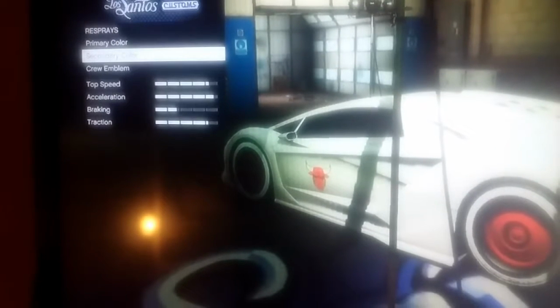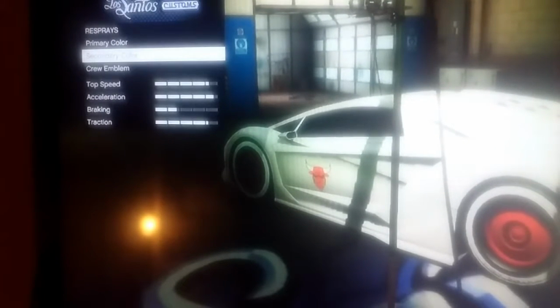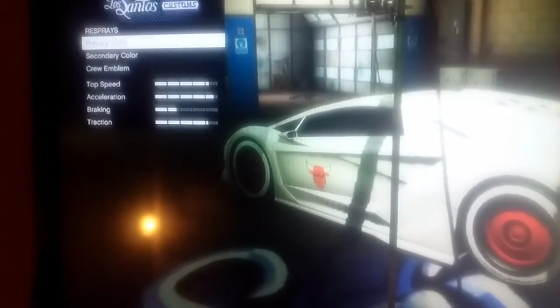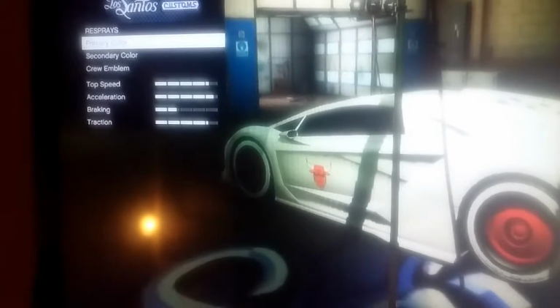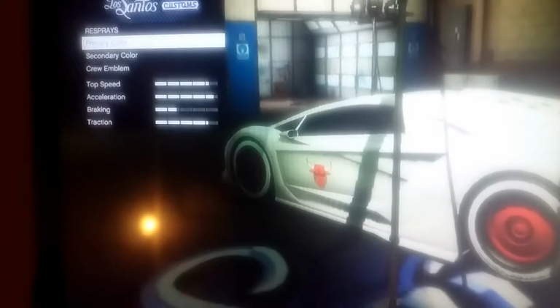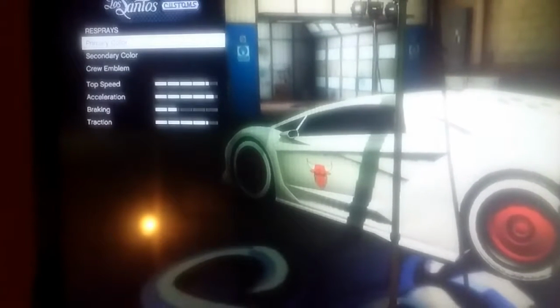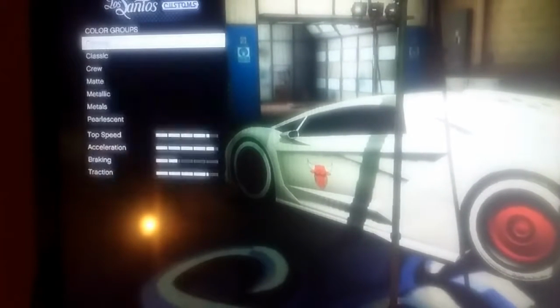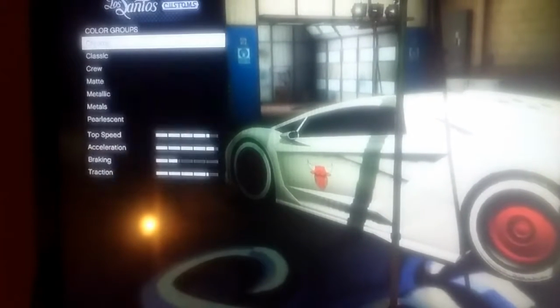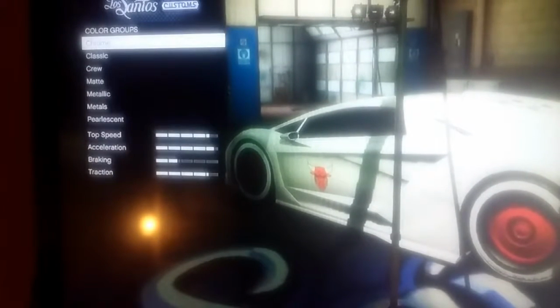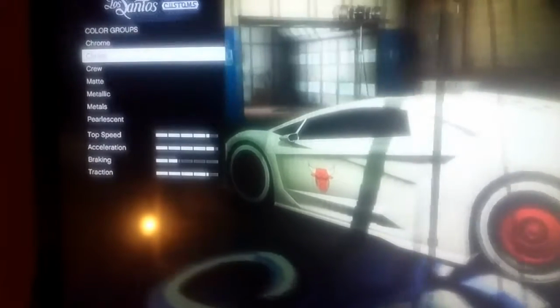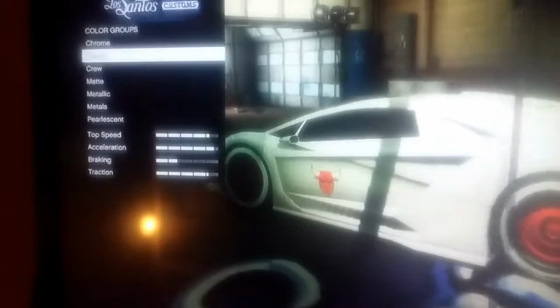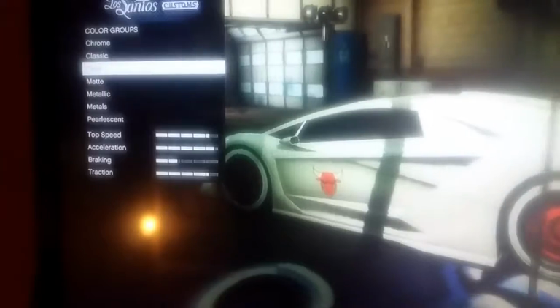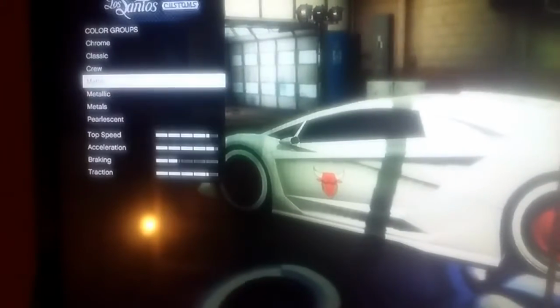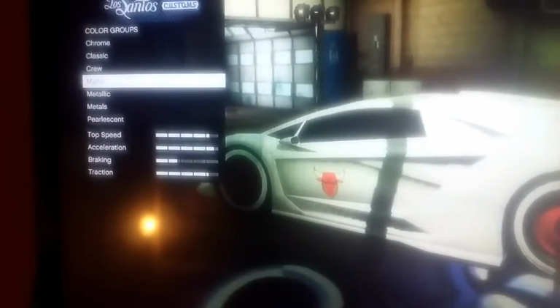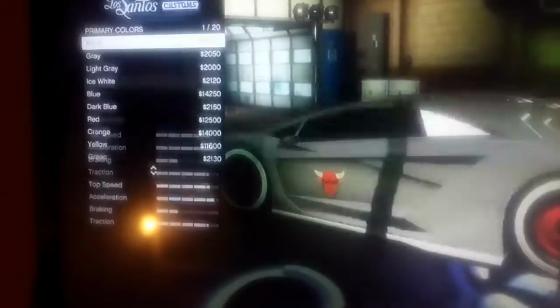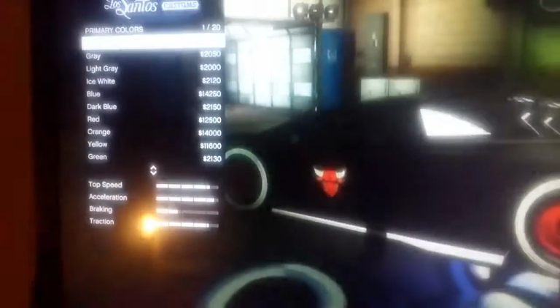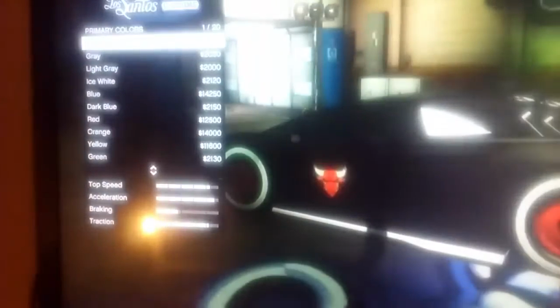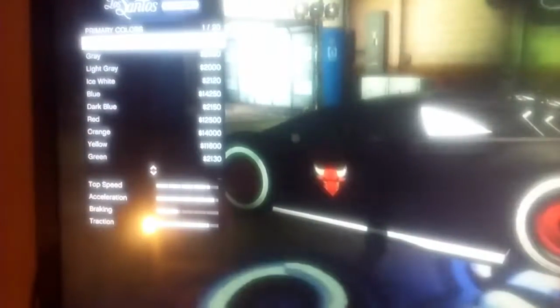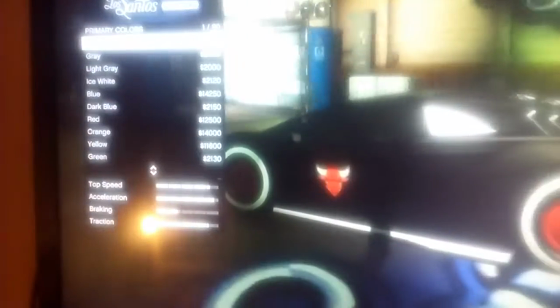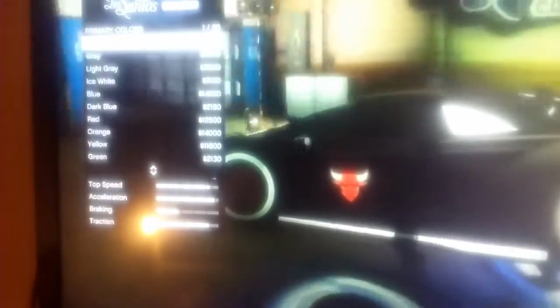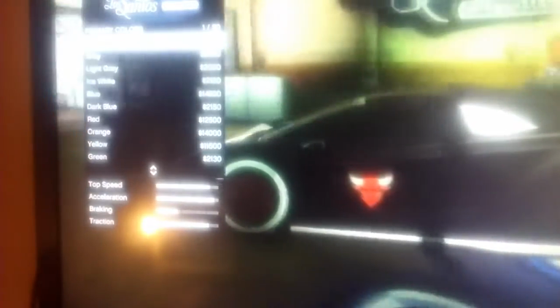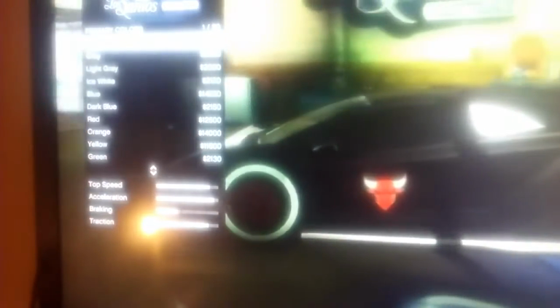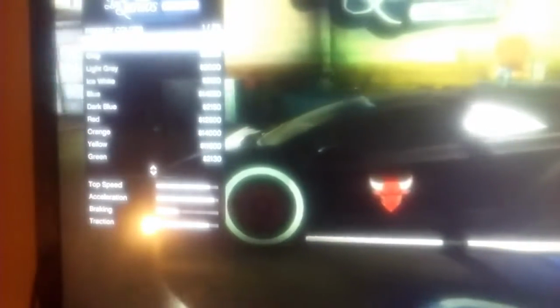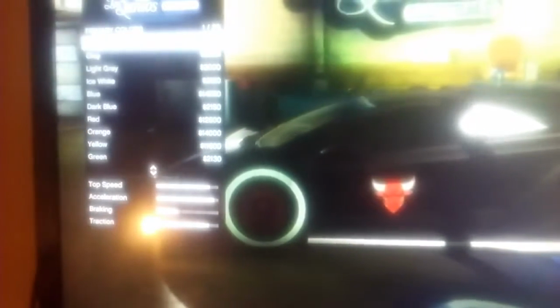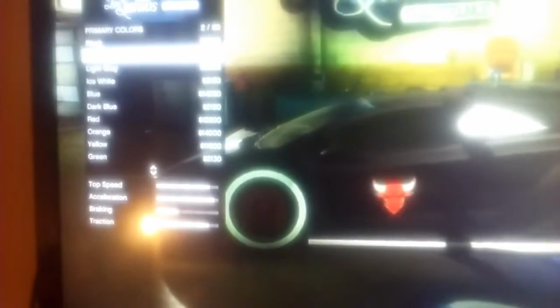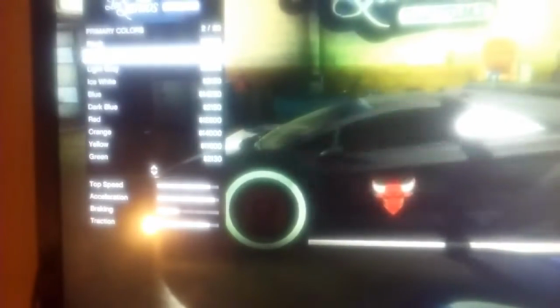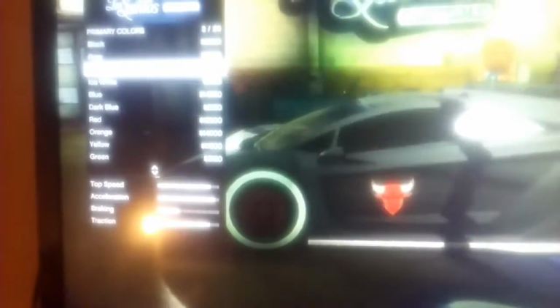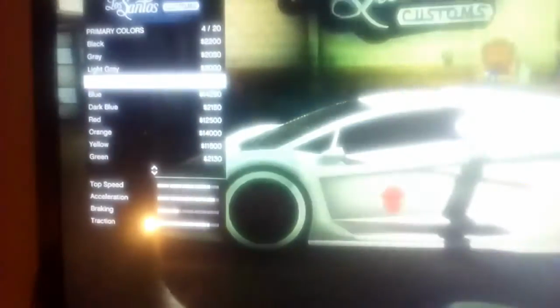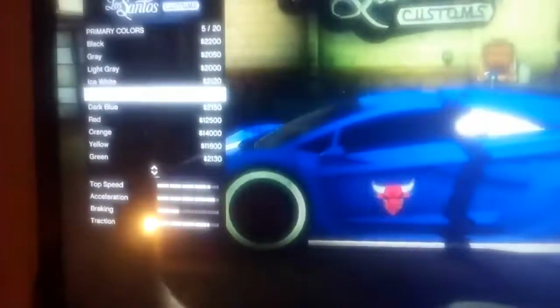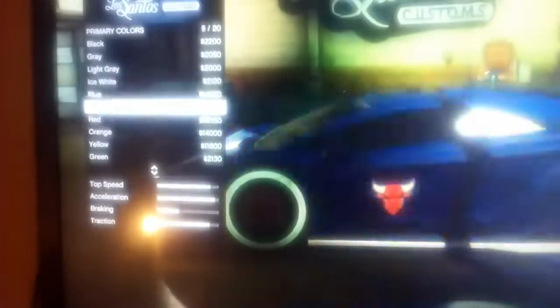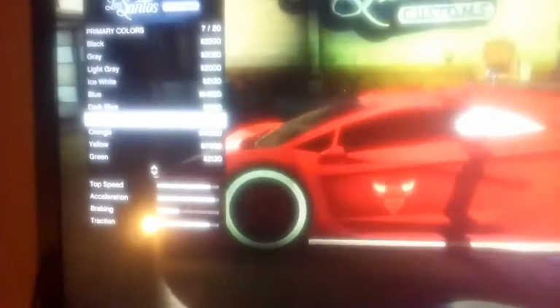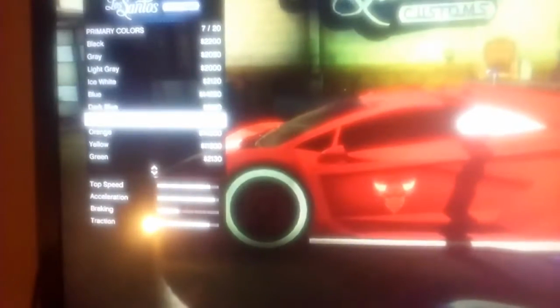So guys, you want to go to matte and click red.